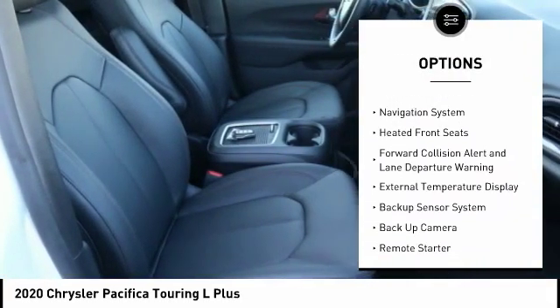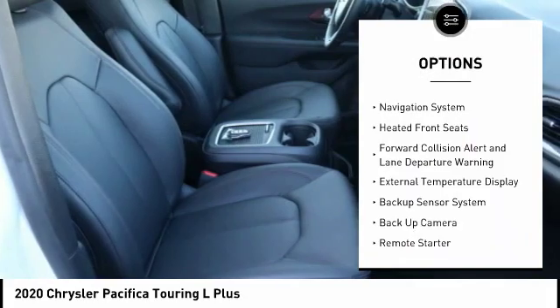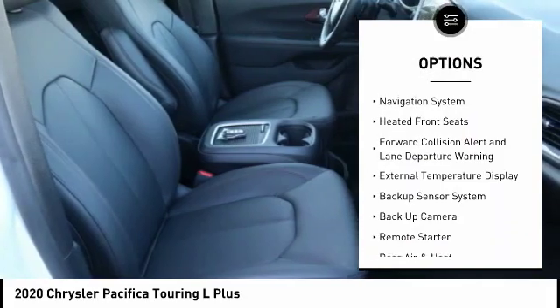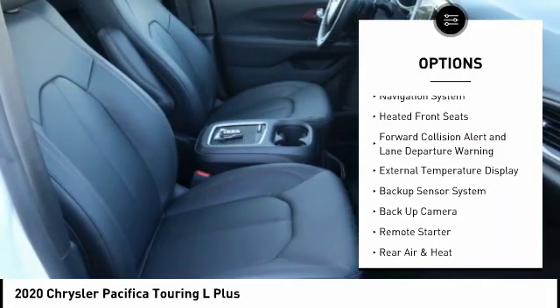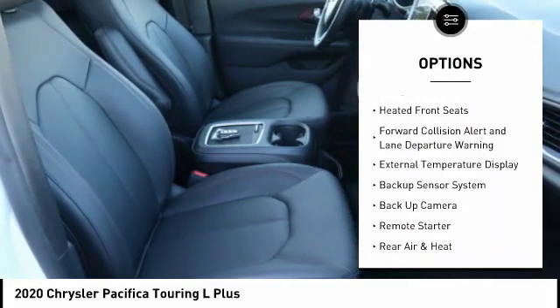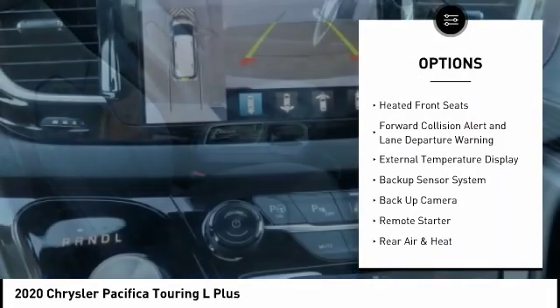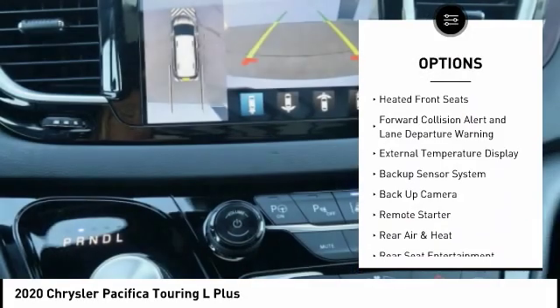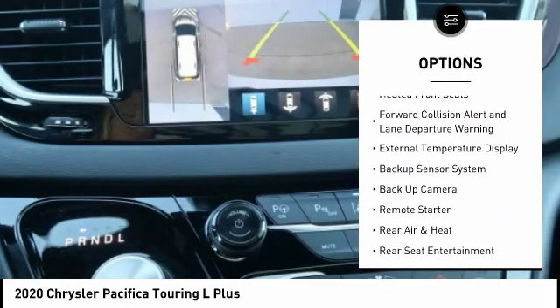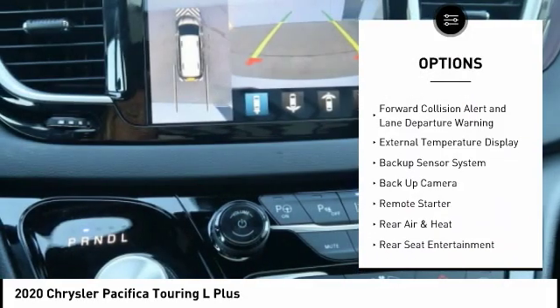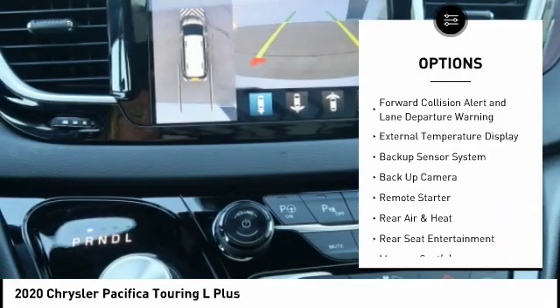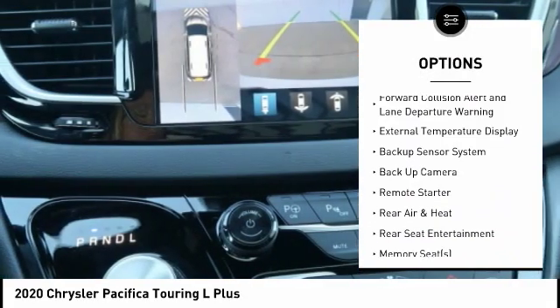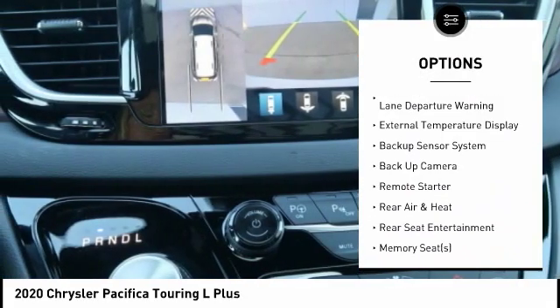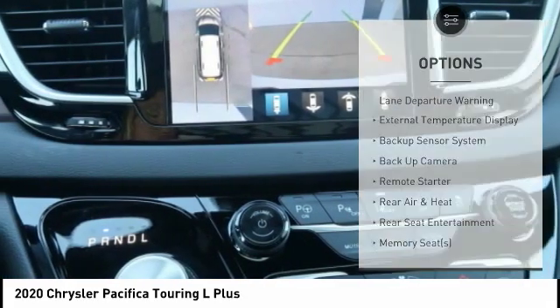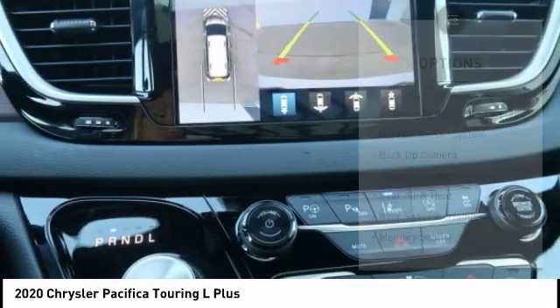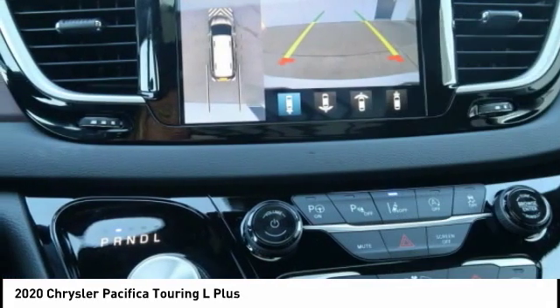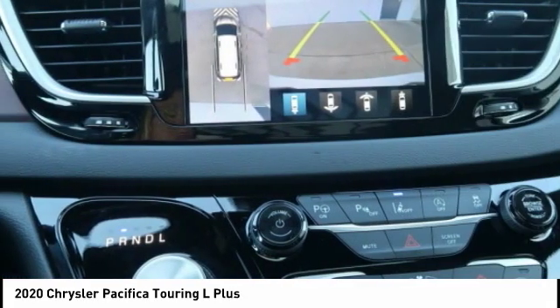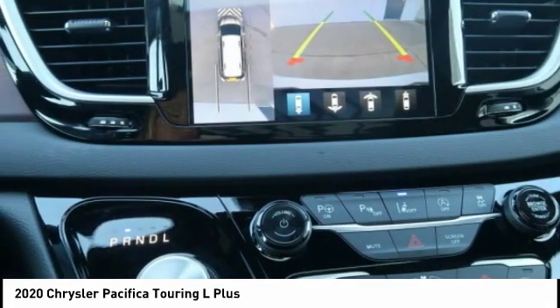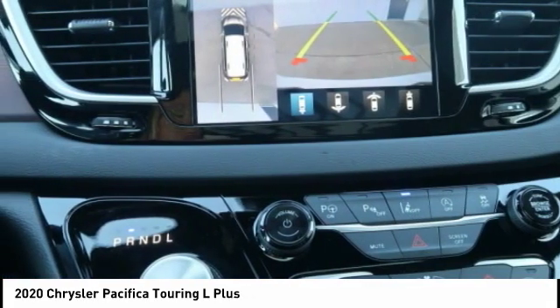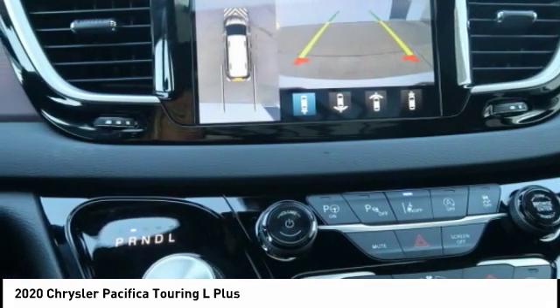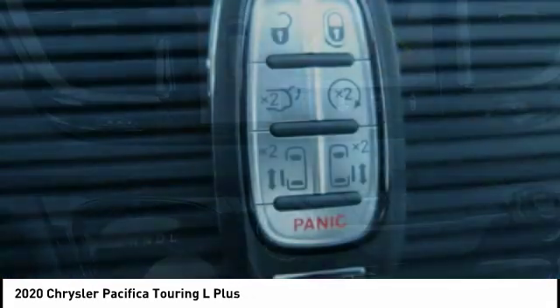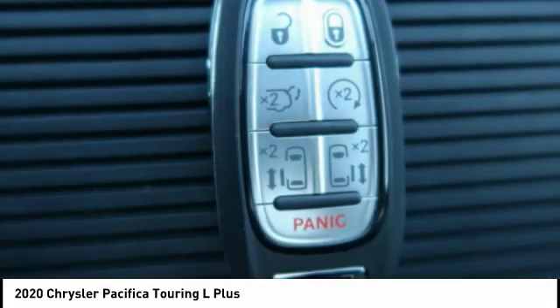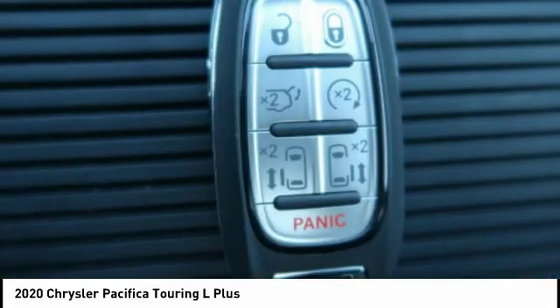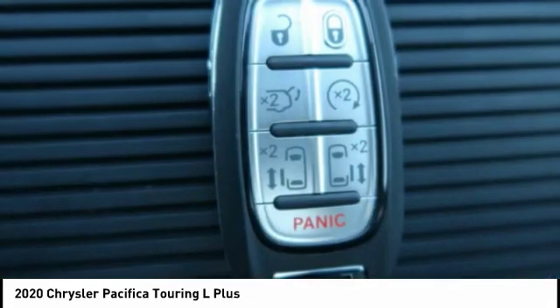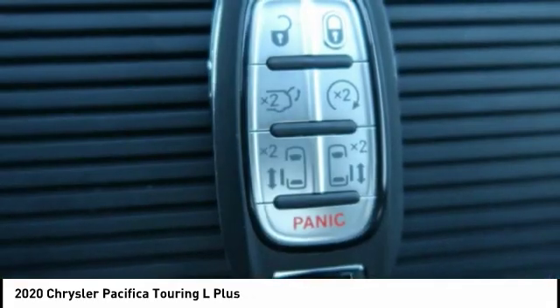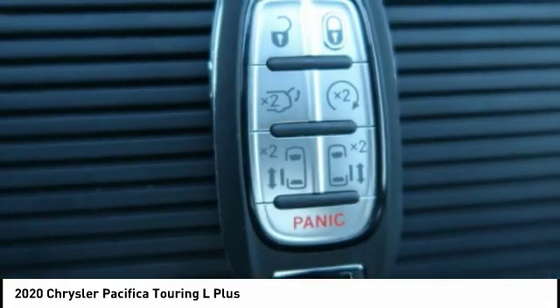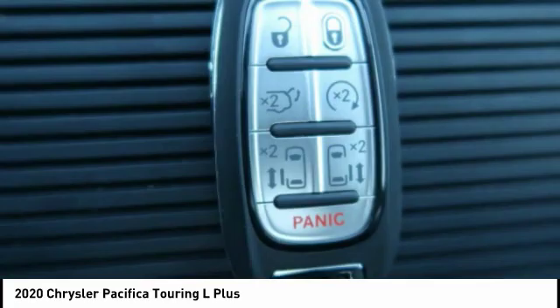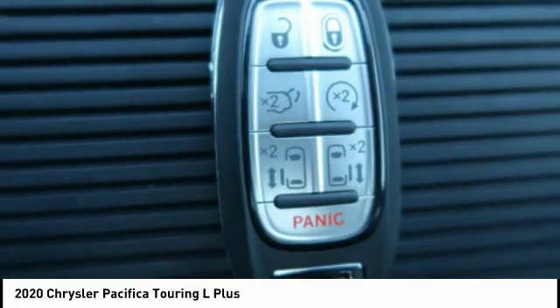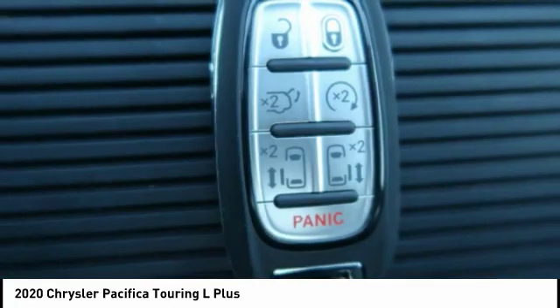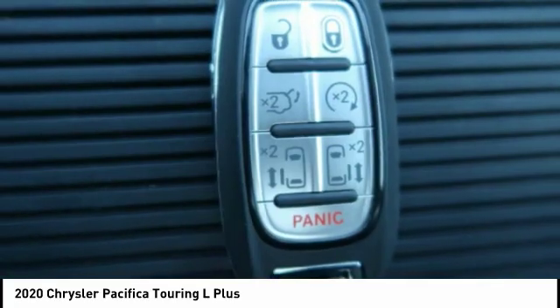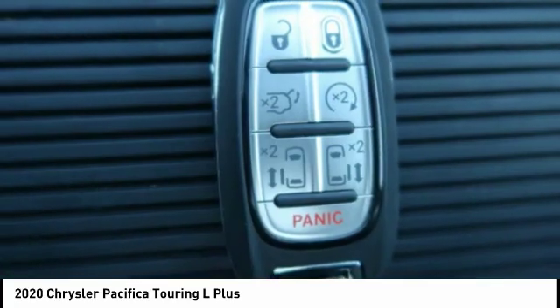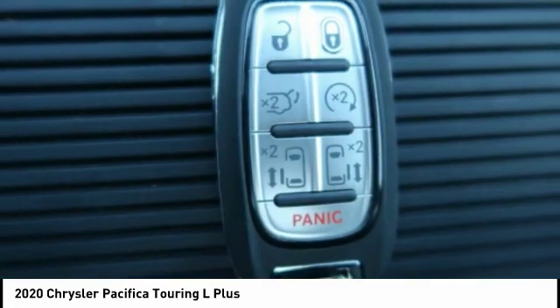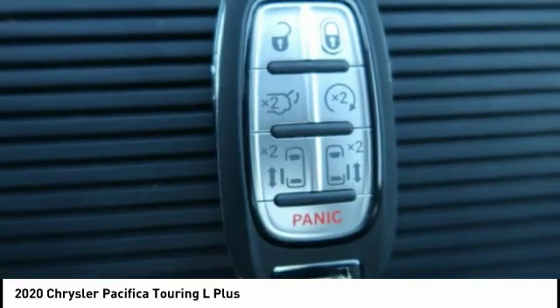Rear heated seats, push-button start, dual power seats, navigation system, heated front seats.